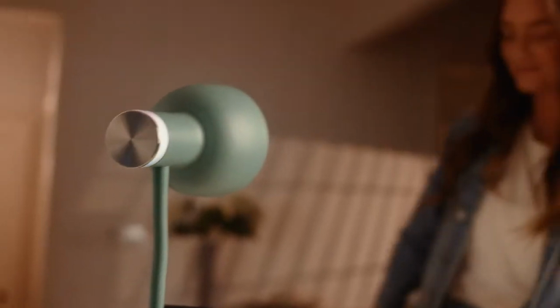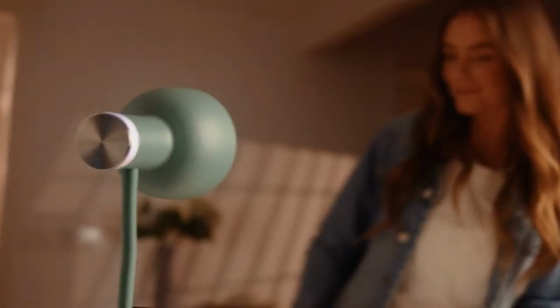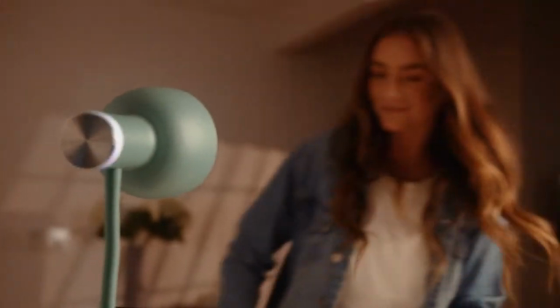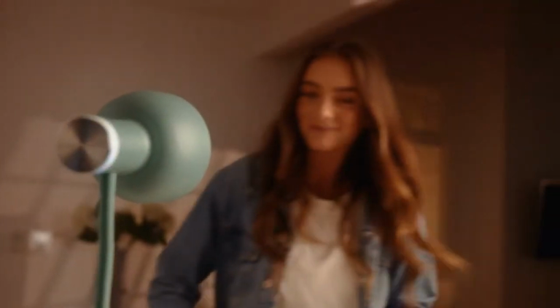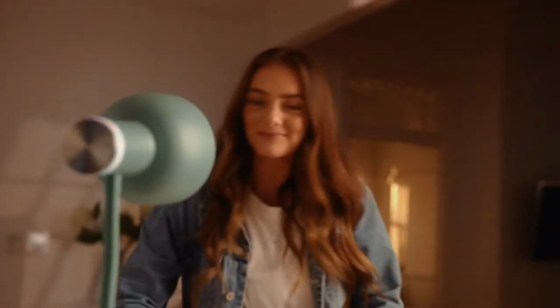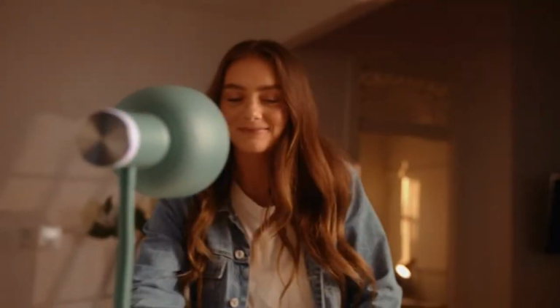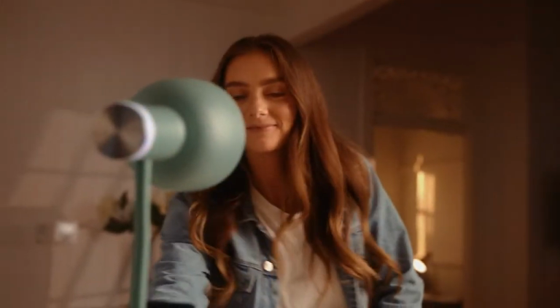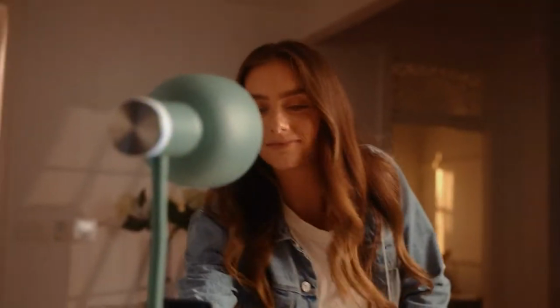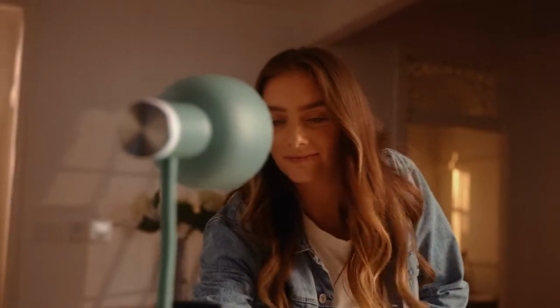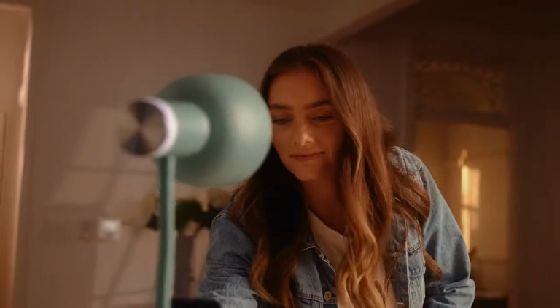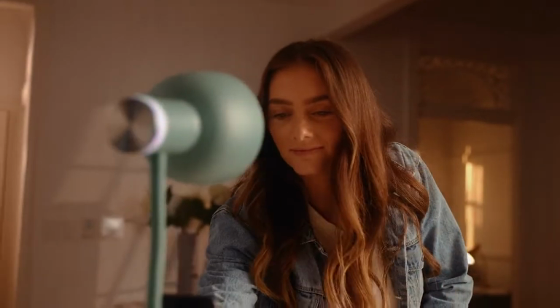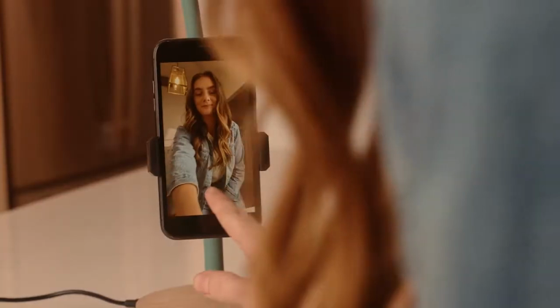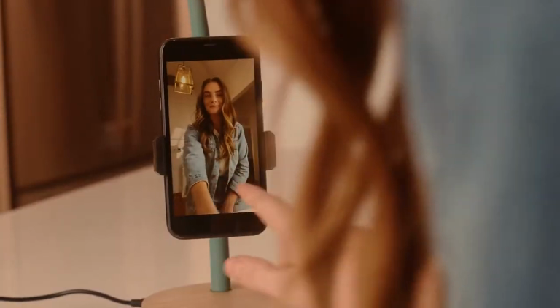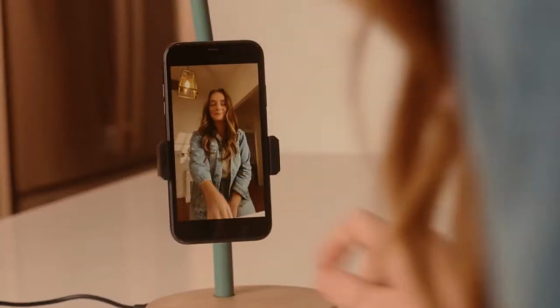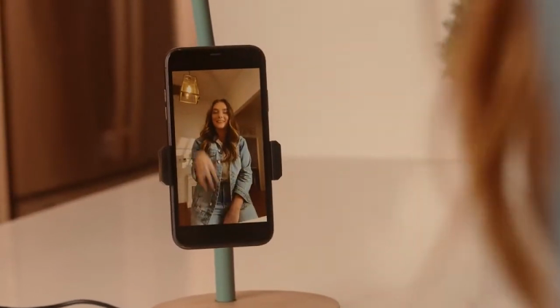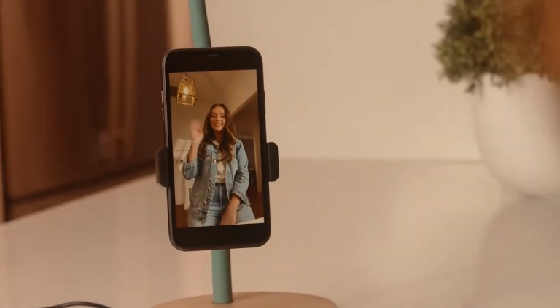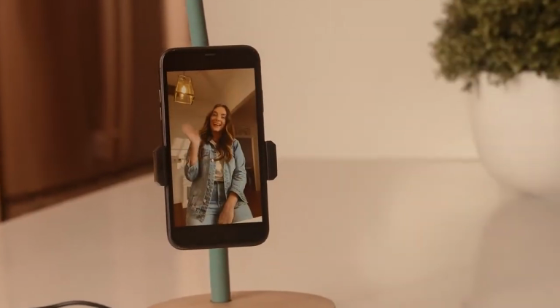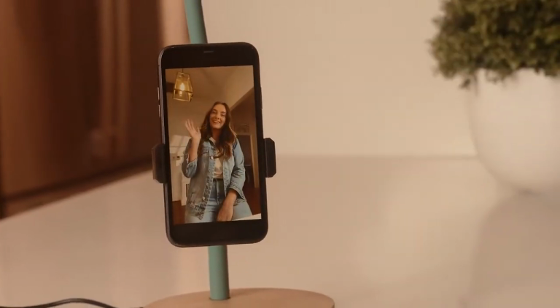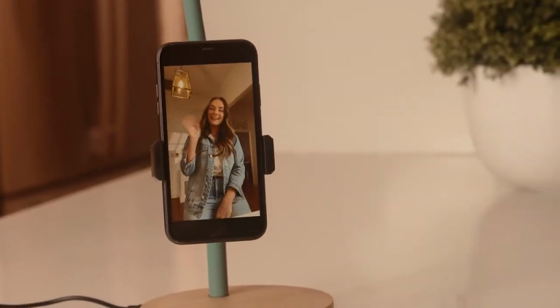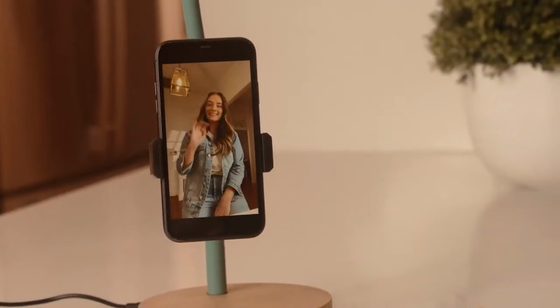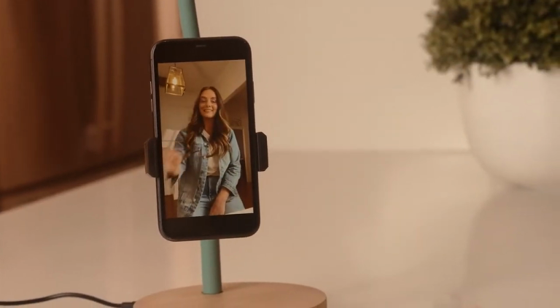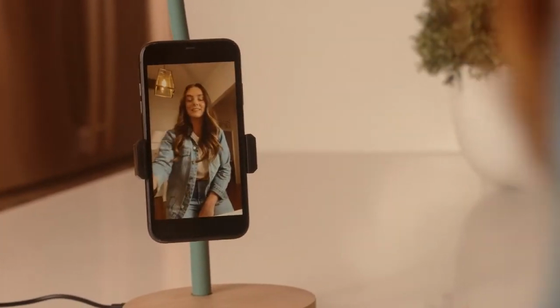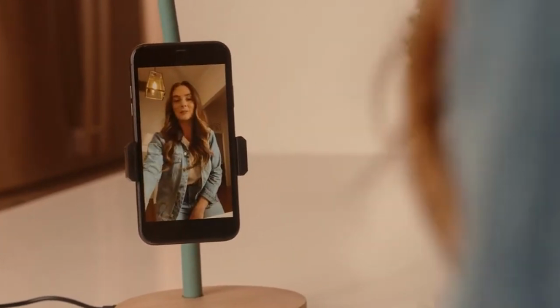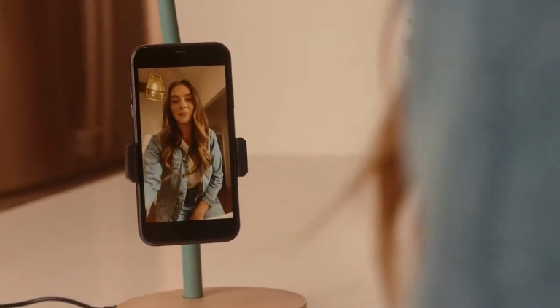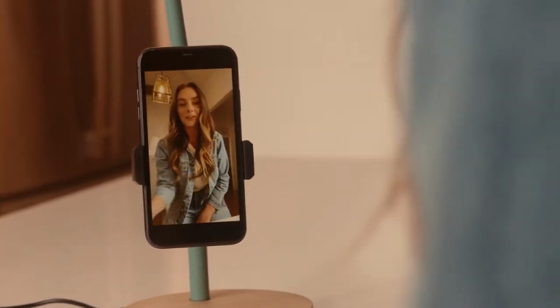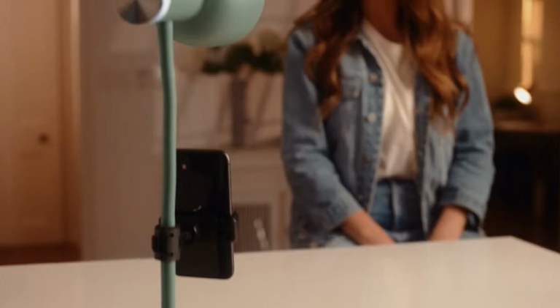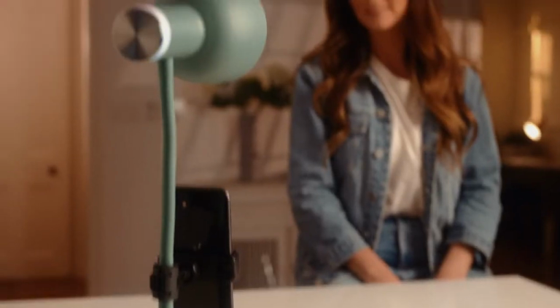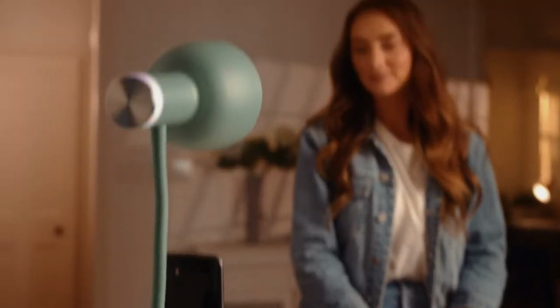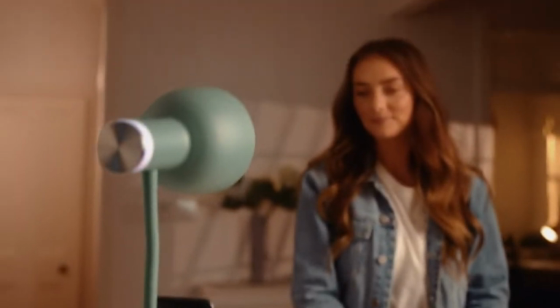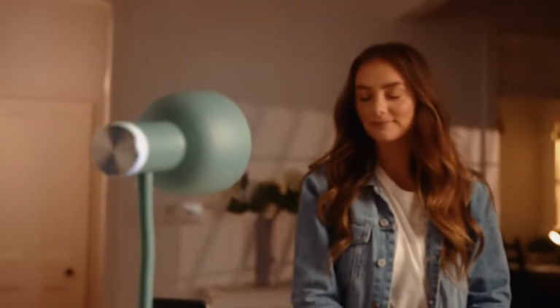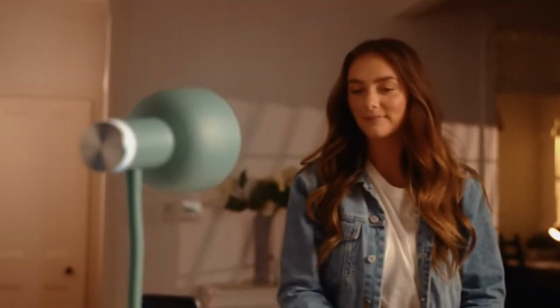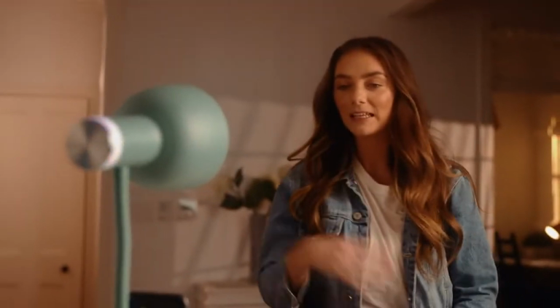Jumping on a video call? Pino will make sure you're beautifully lit and perfectly framed in any environment.